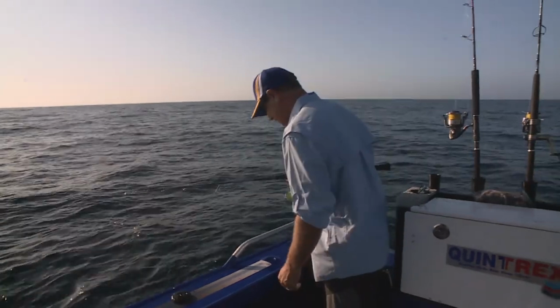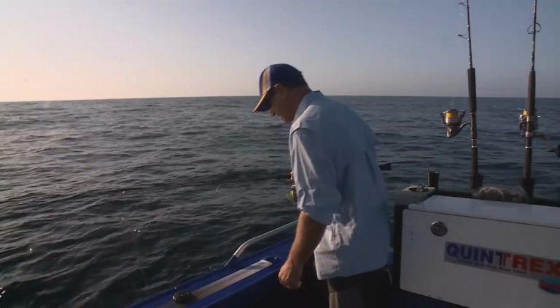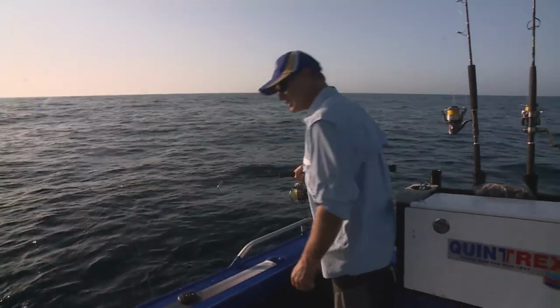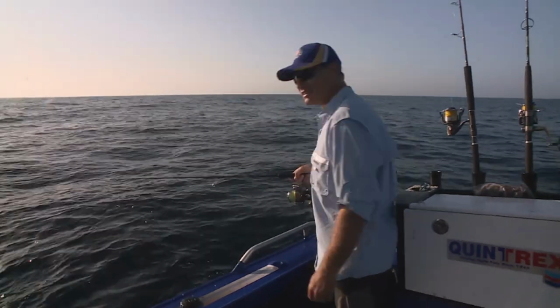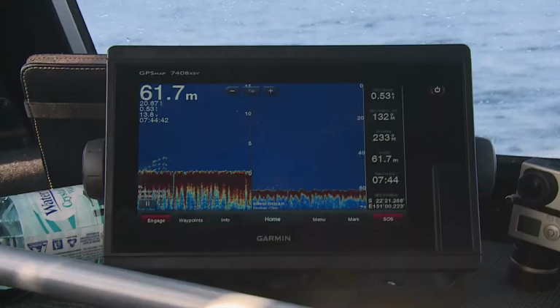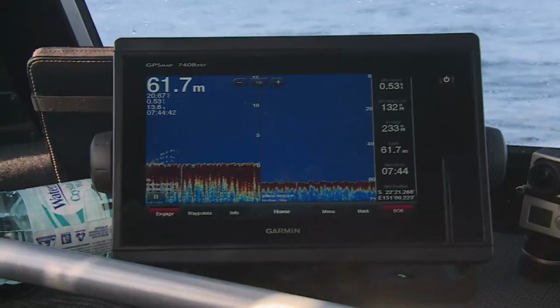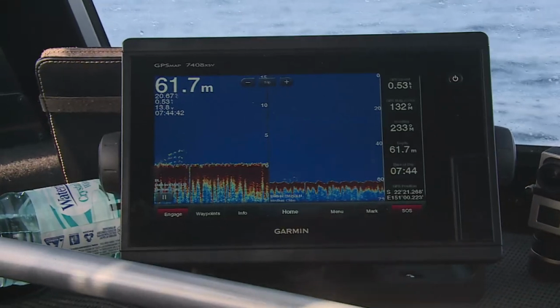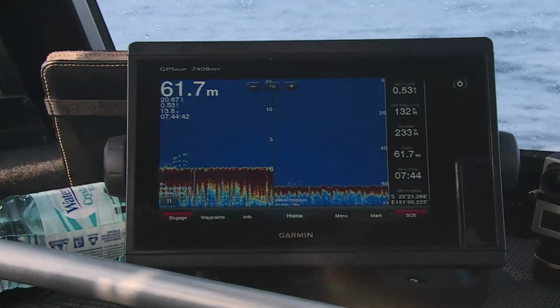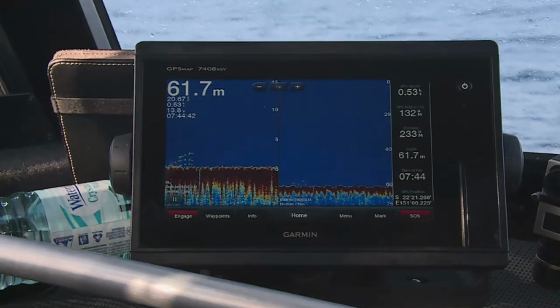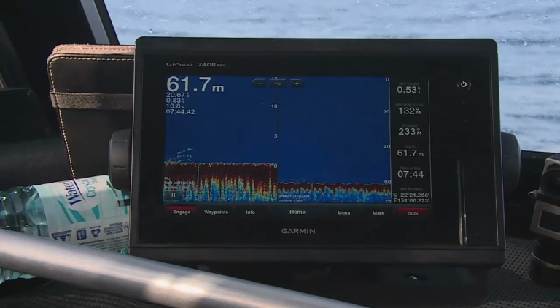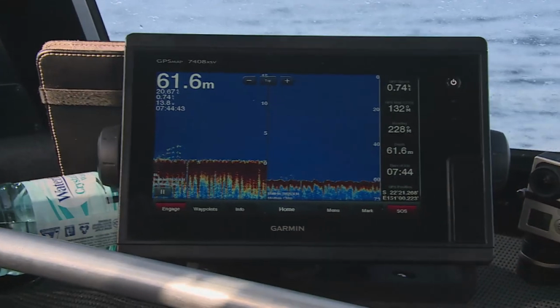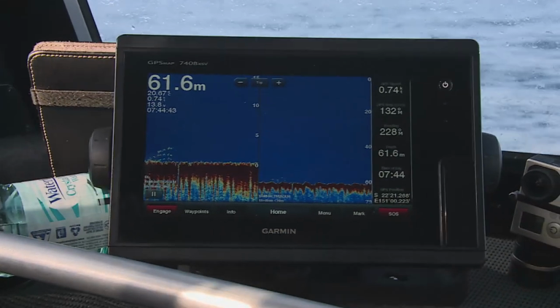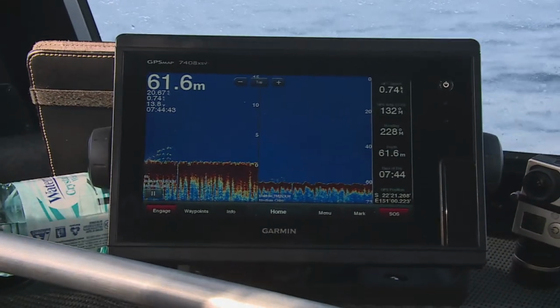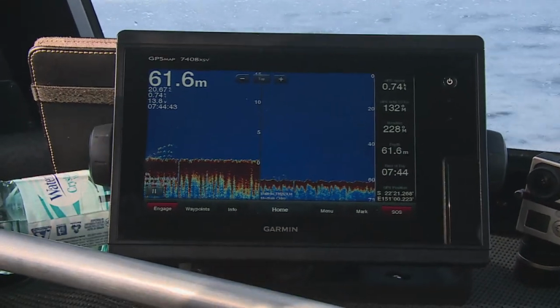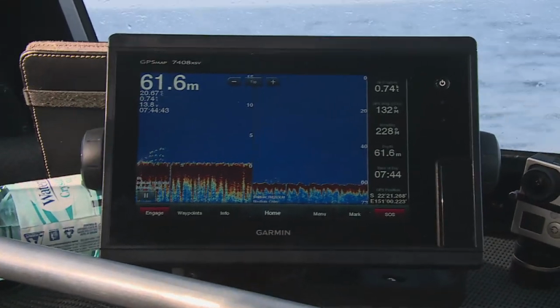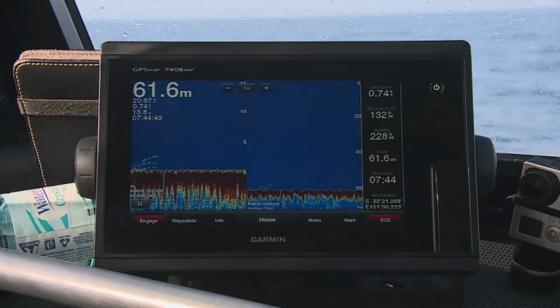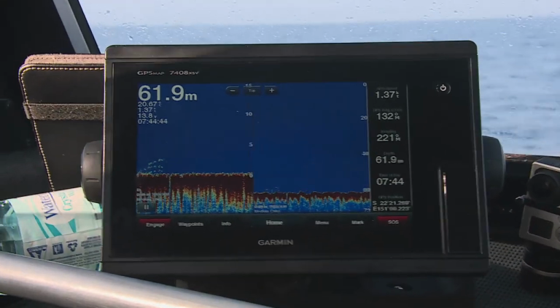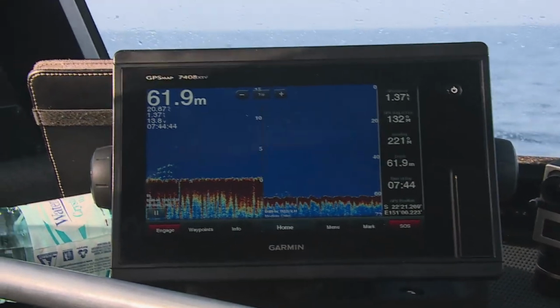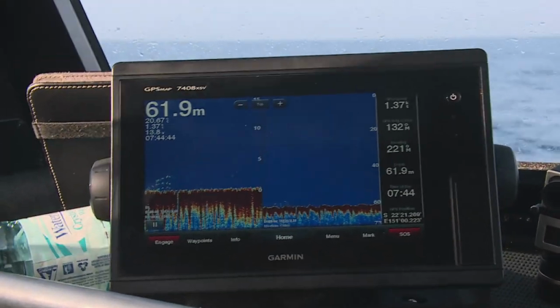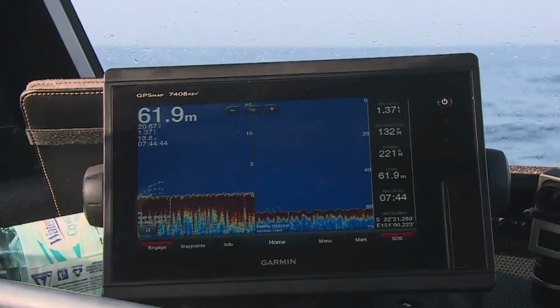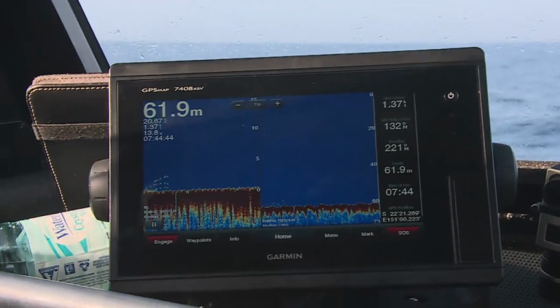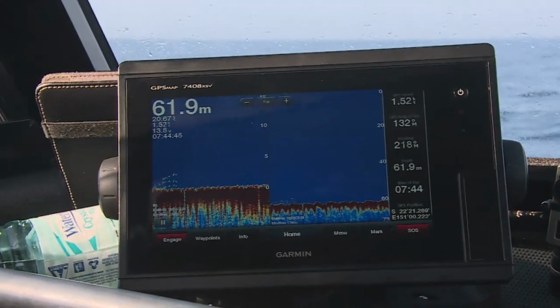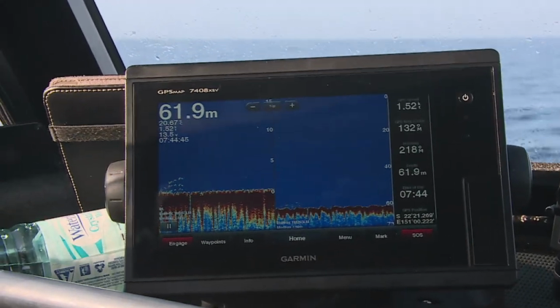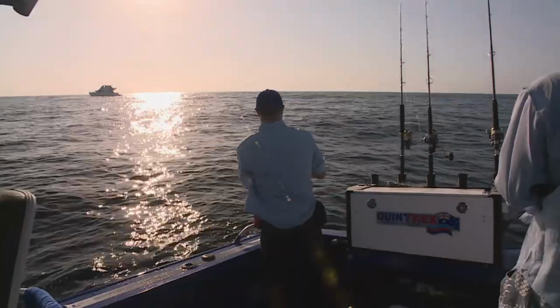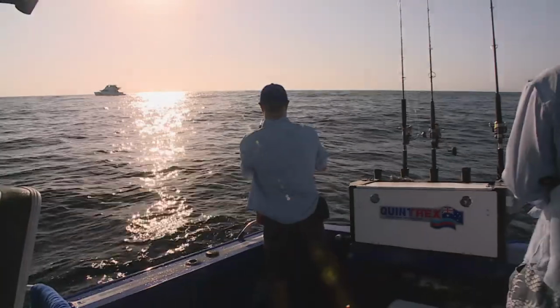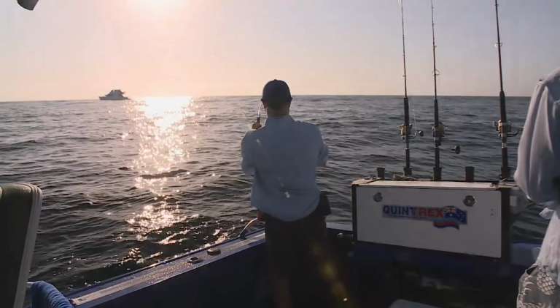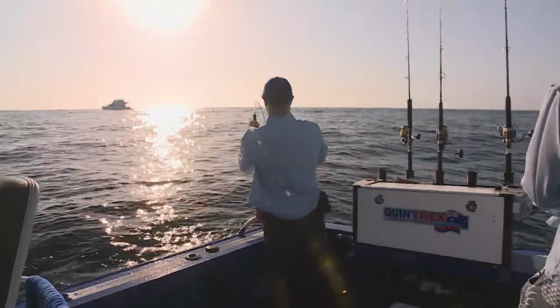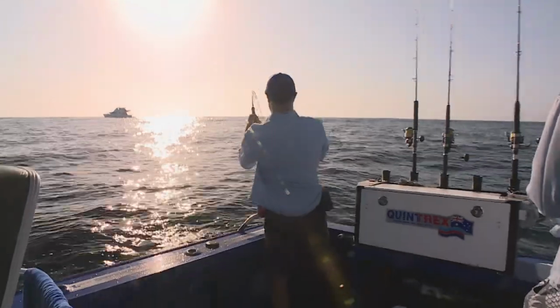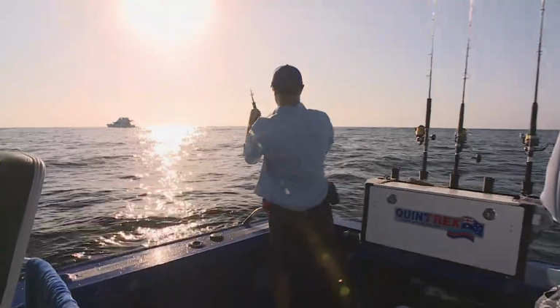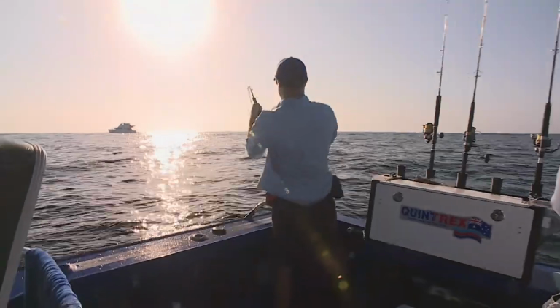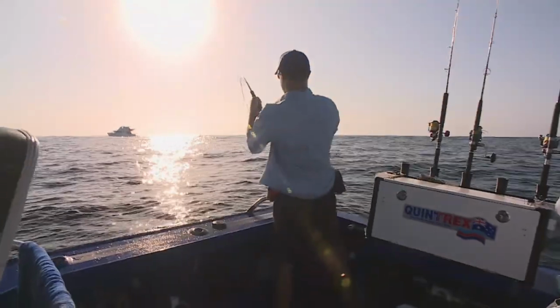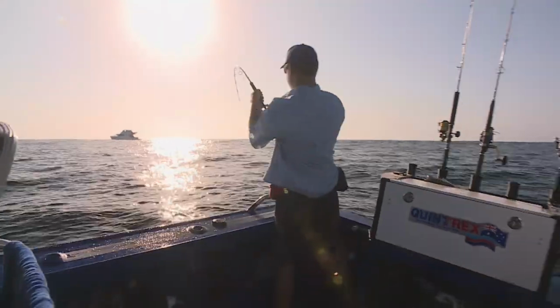I've got a 40 pound fluorocarbon trace onto 65 pound Power Pro braid. I've also hung a little squid and one of these beautiful cuttlefish baits with a big 9-0 Gamakatsu hook, and one of these new Game Type J rods from Shimano — super light but incredibly powerful. Just about to have our first drop of the day. We are right on them — looking great!